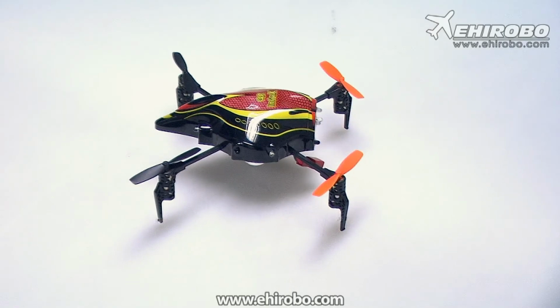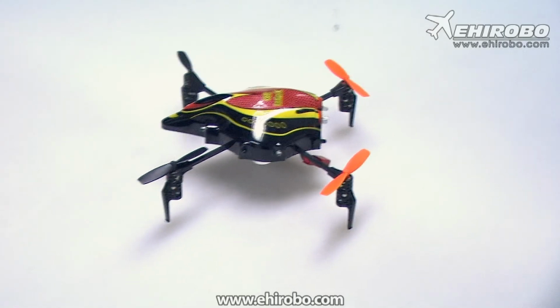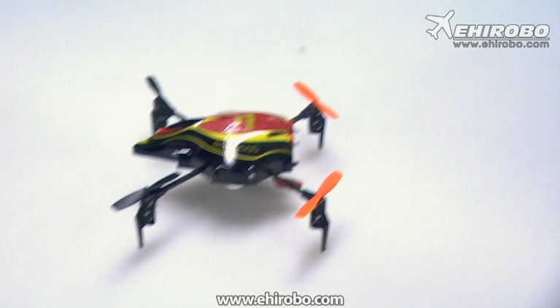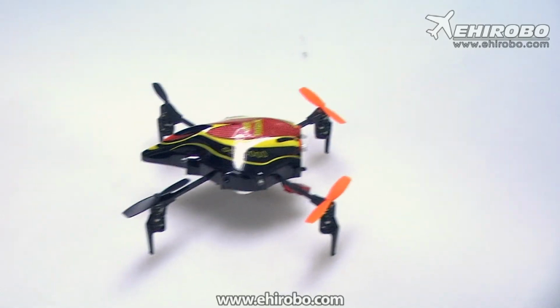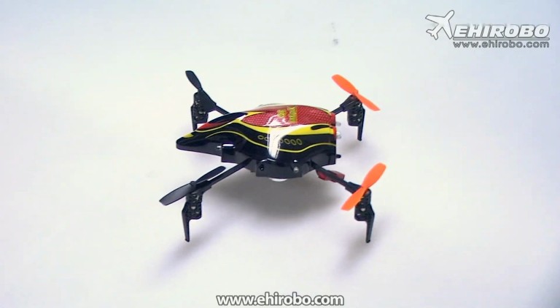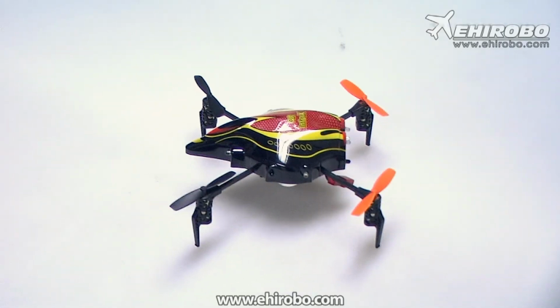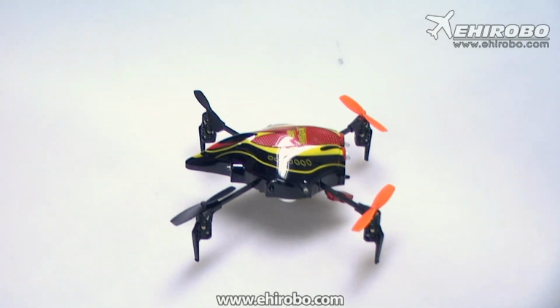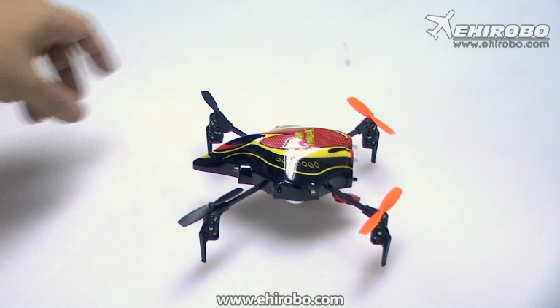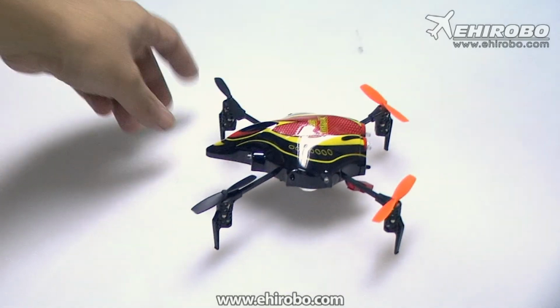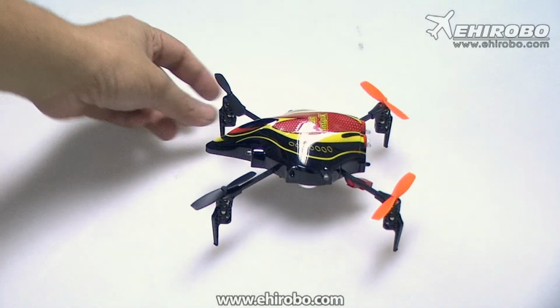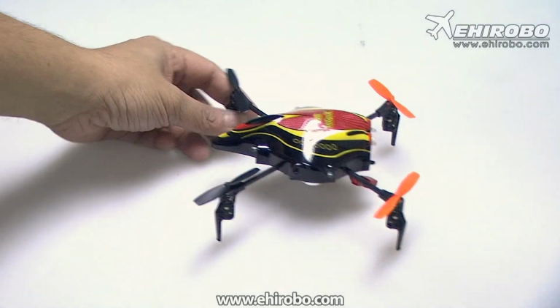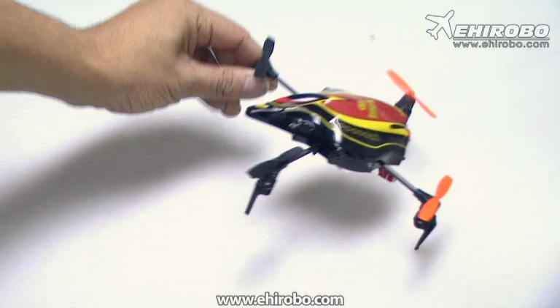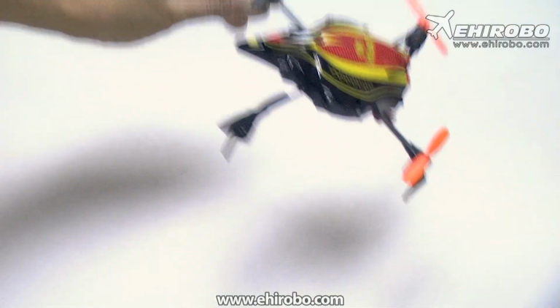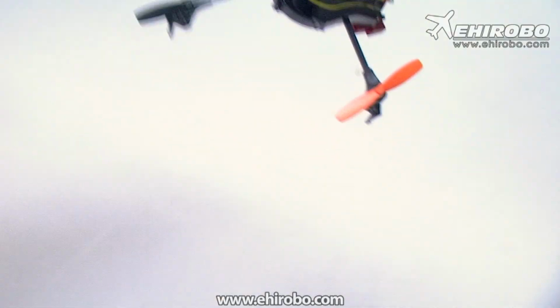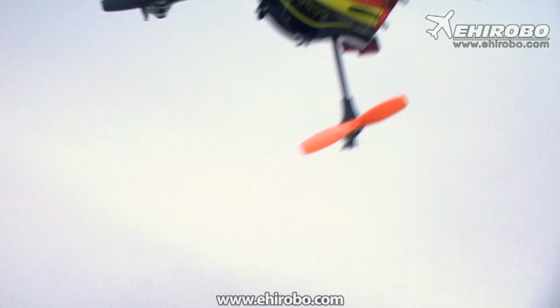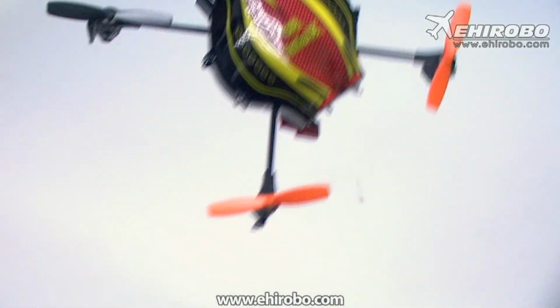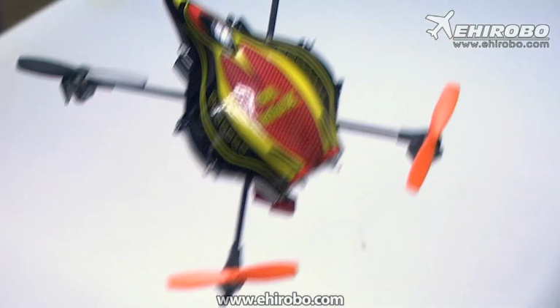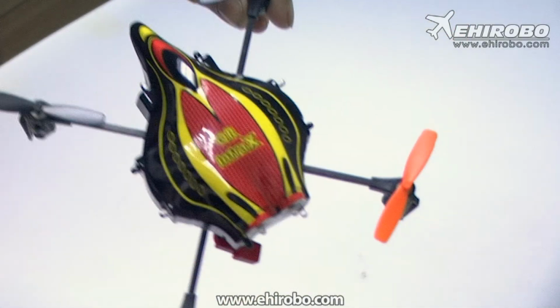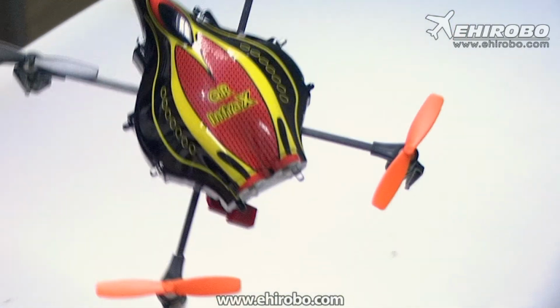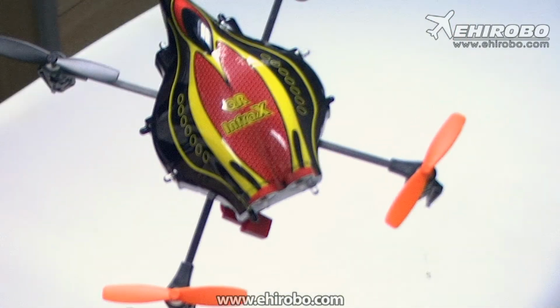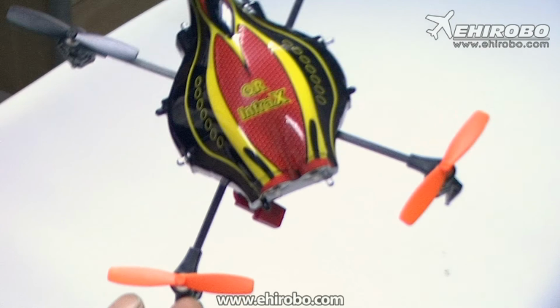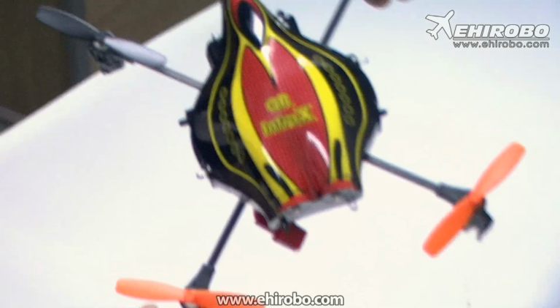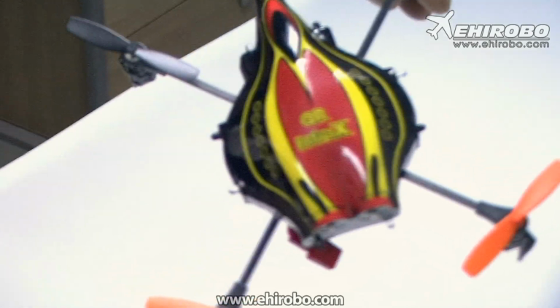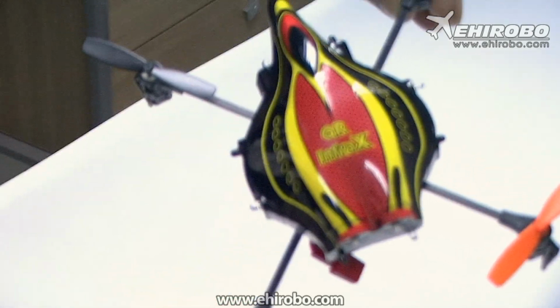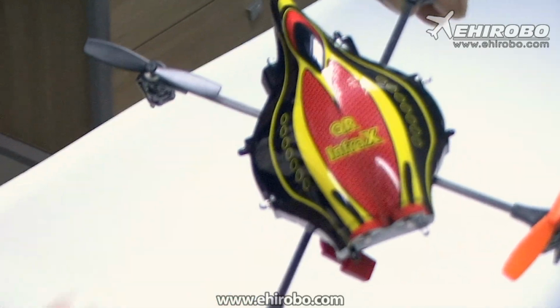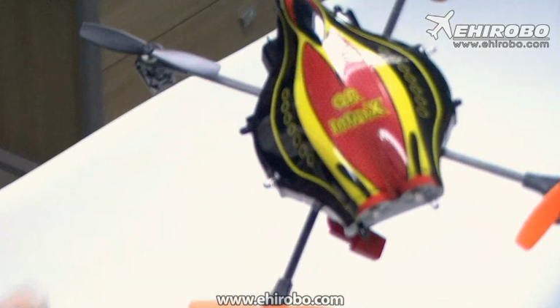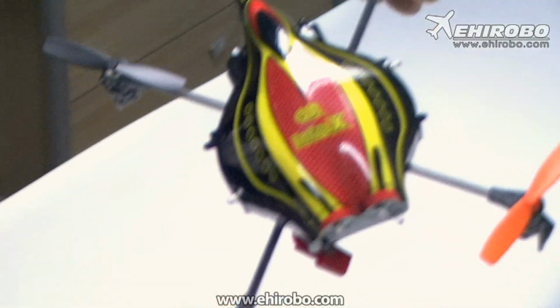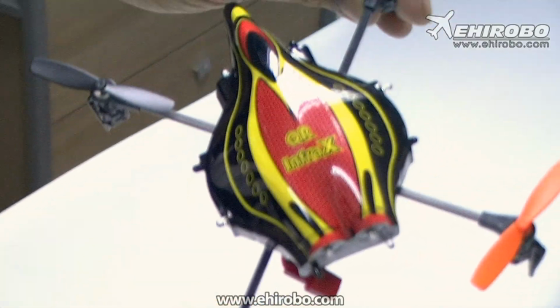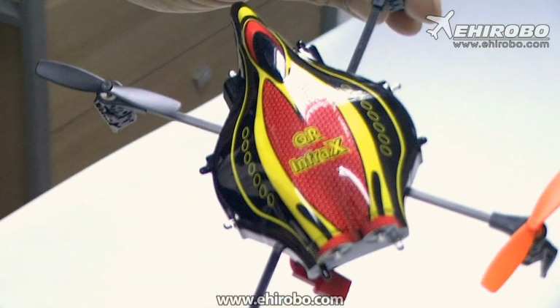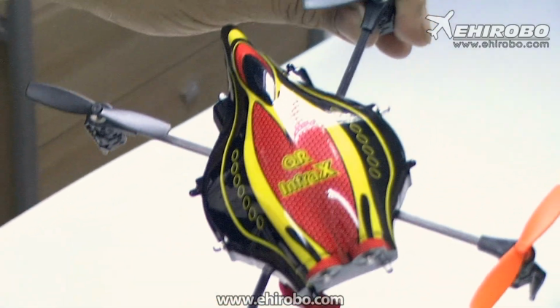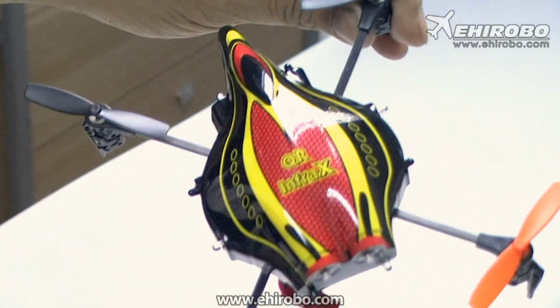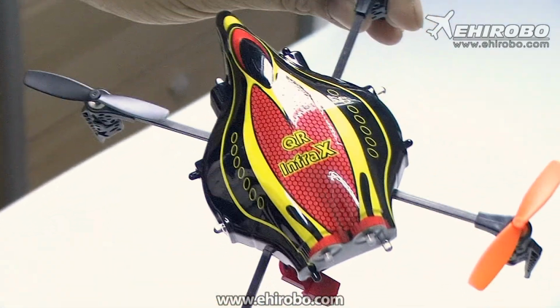Welcome to ehiobo.com. This is the new Wokawa QR Infra-X UFO.